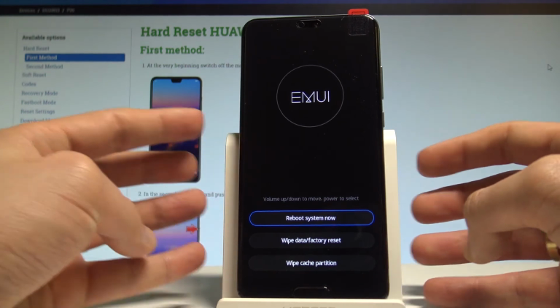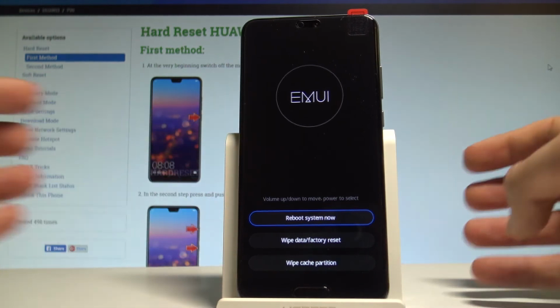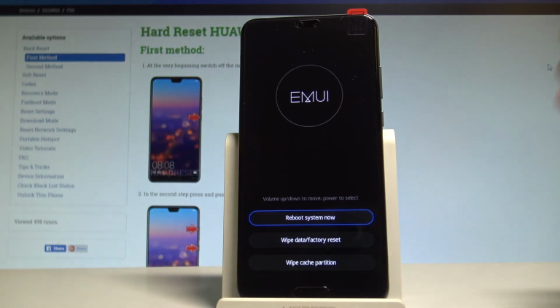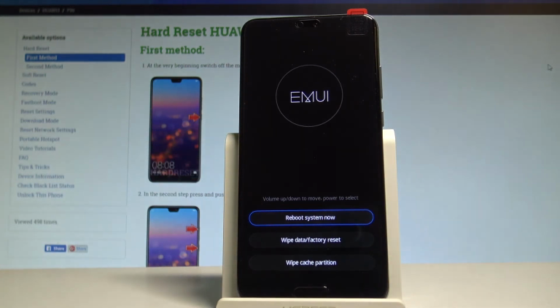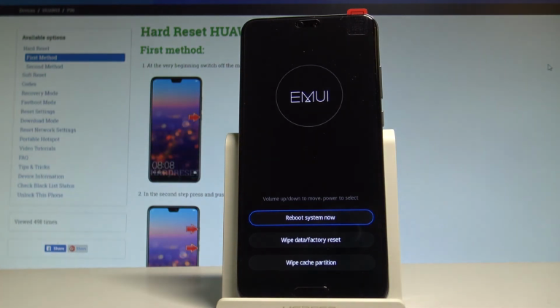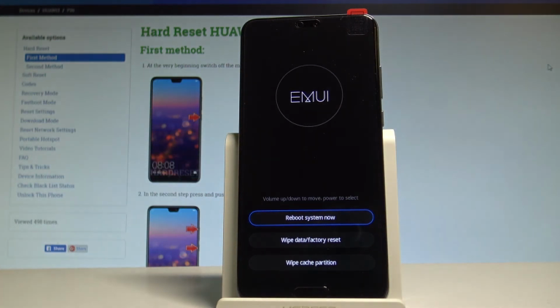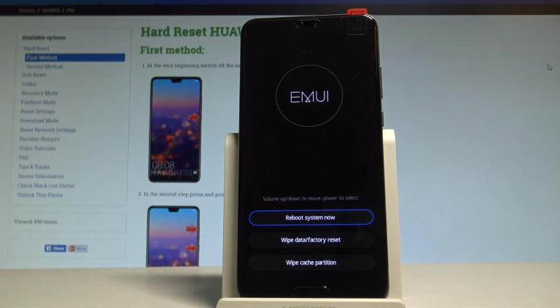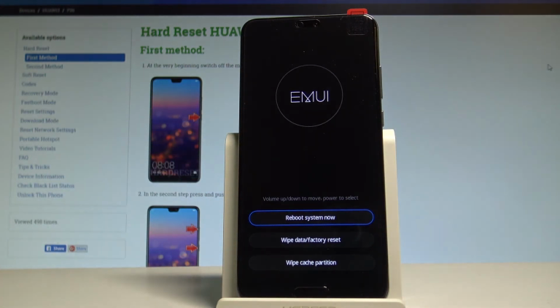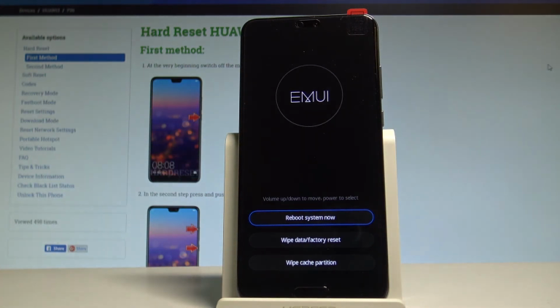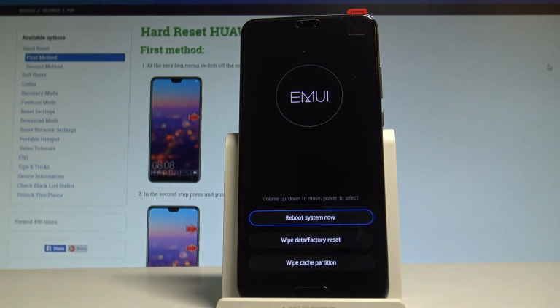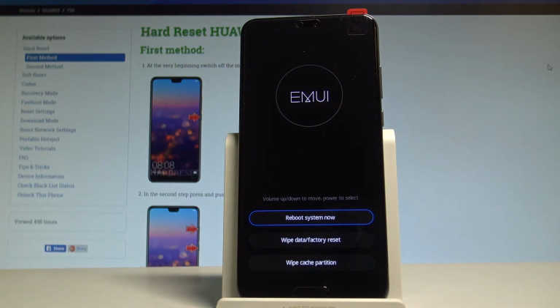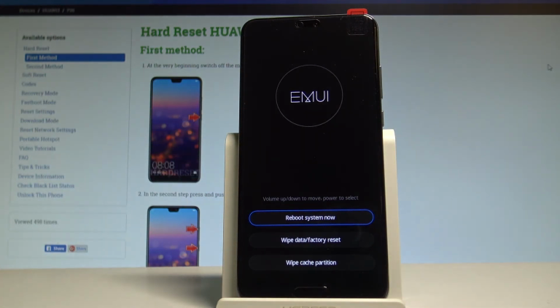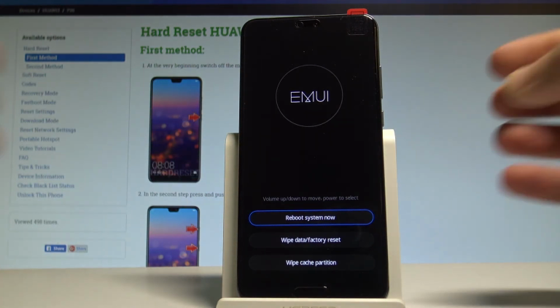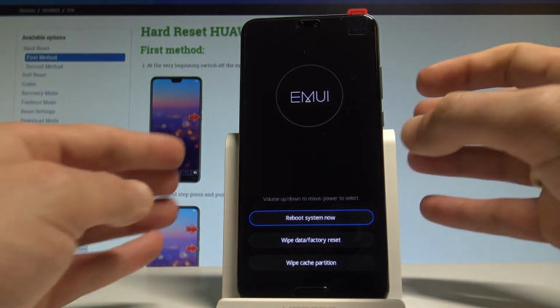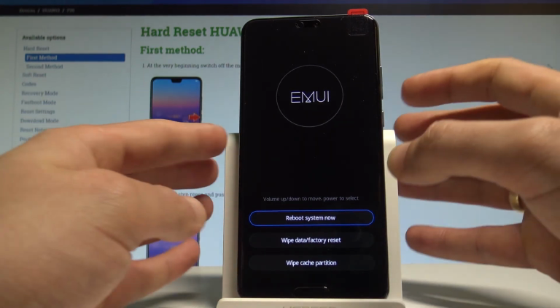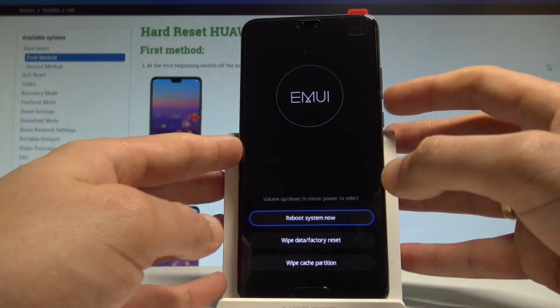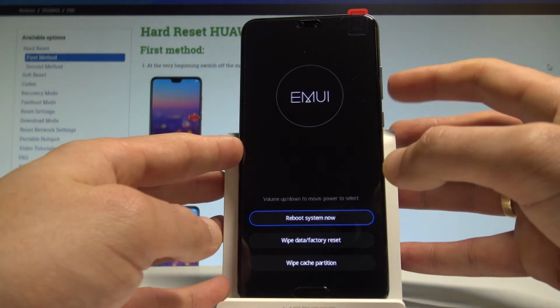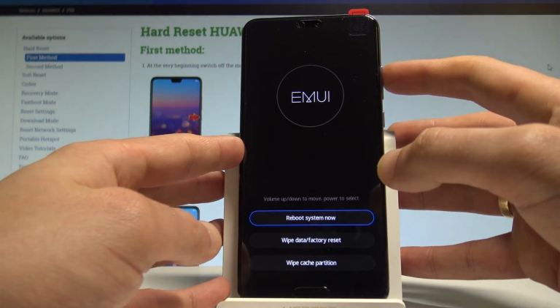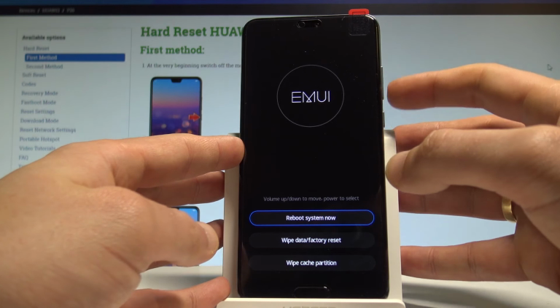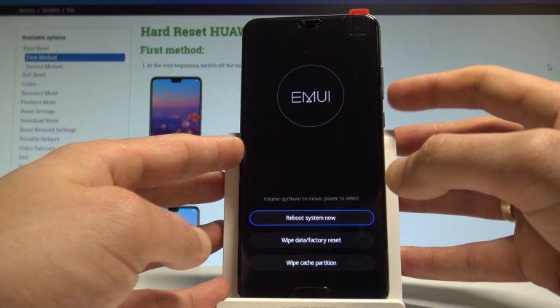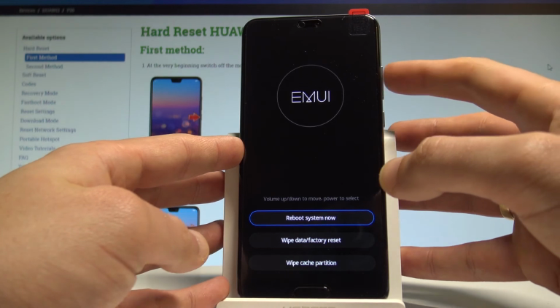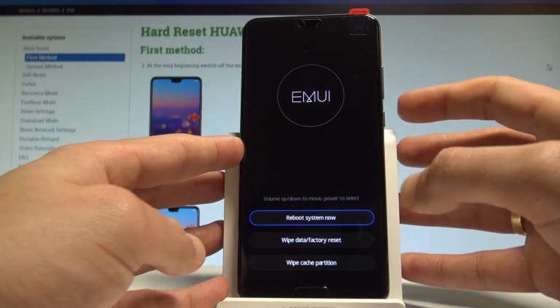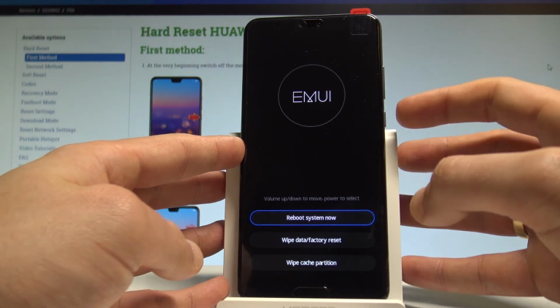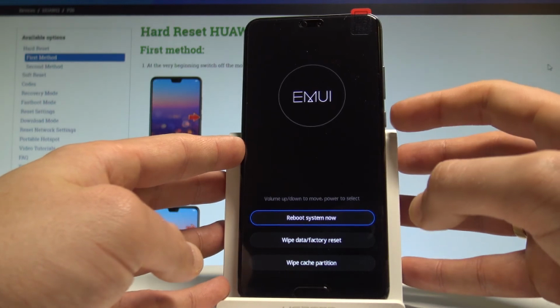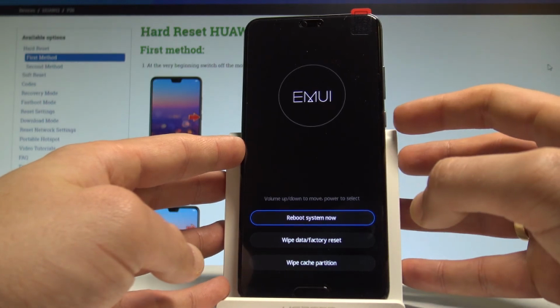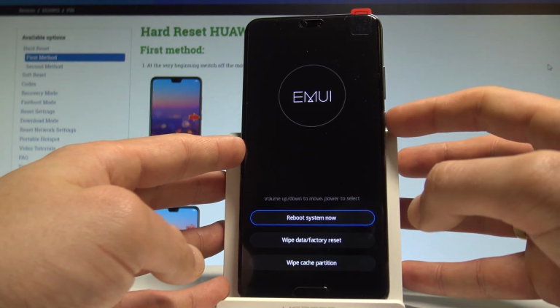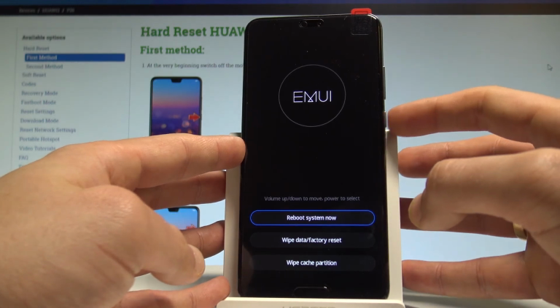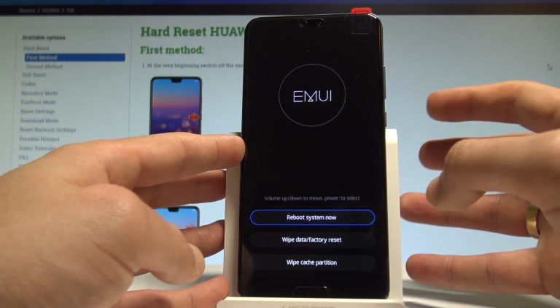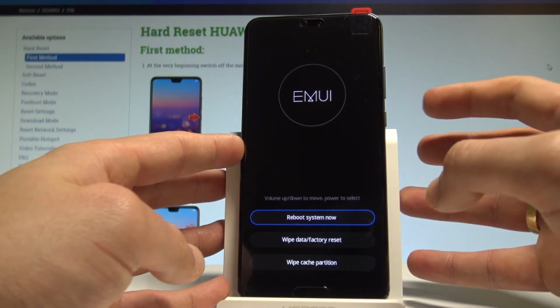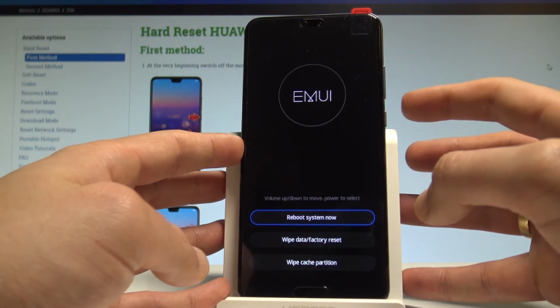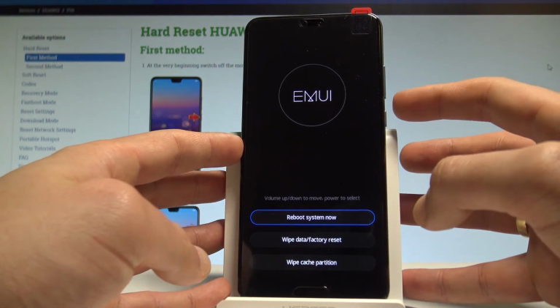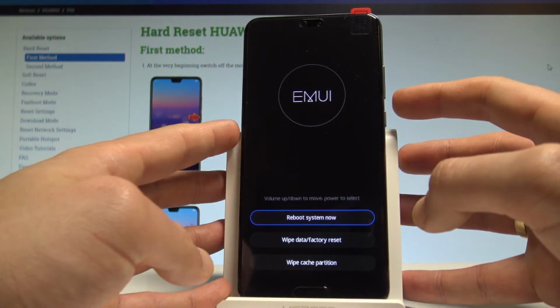As you can see, this is the EMUI mode. Here you can navigate by using both volume keys and confirm options by pressing the power key.